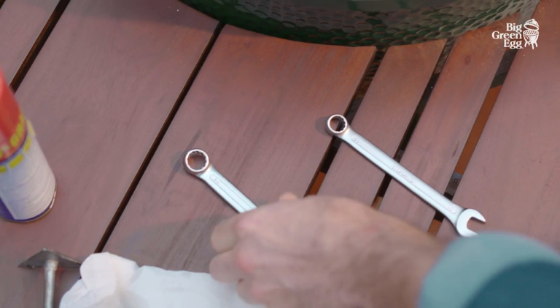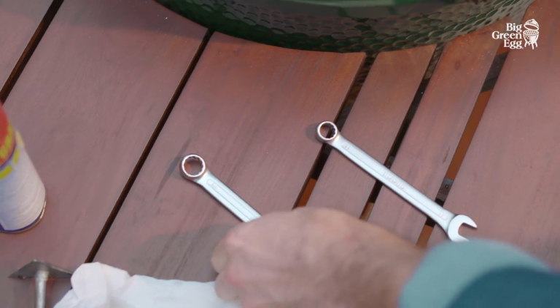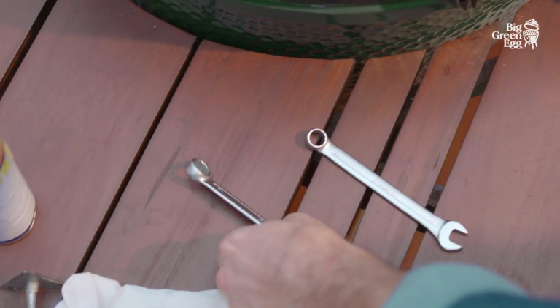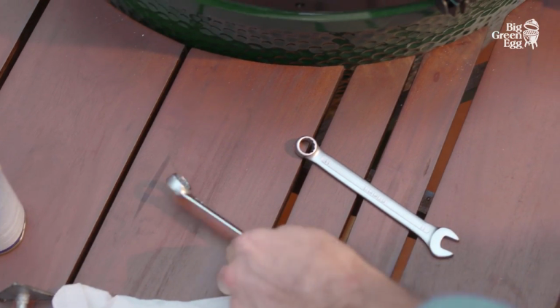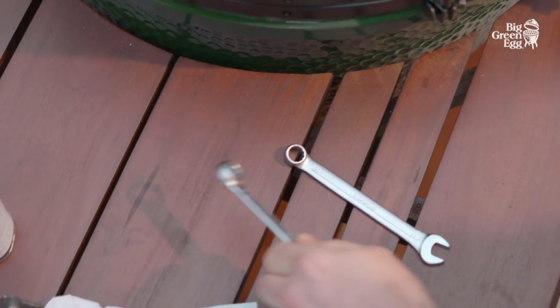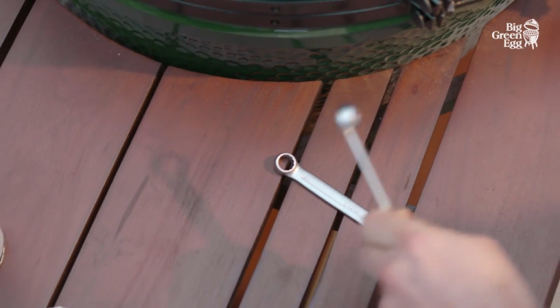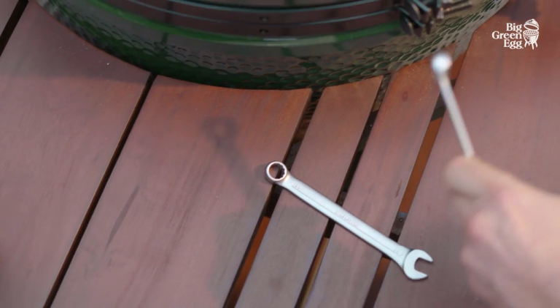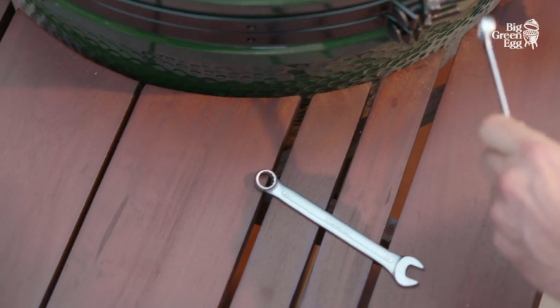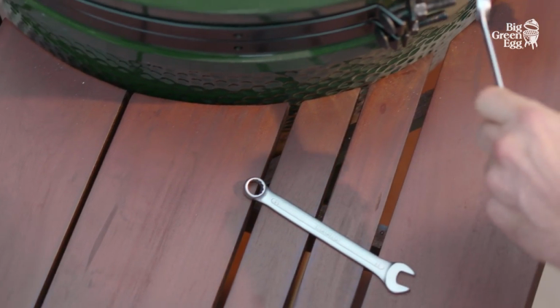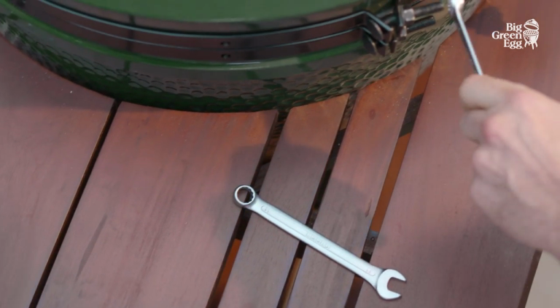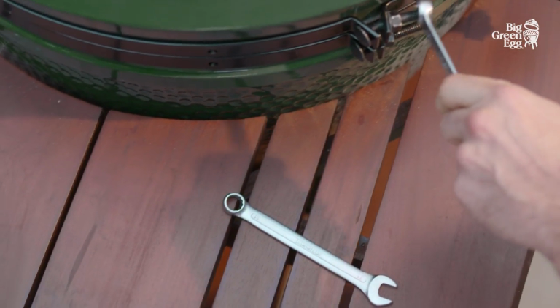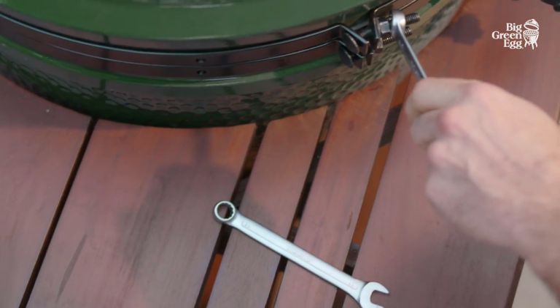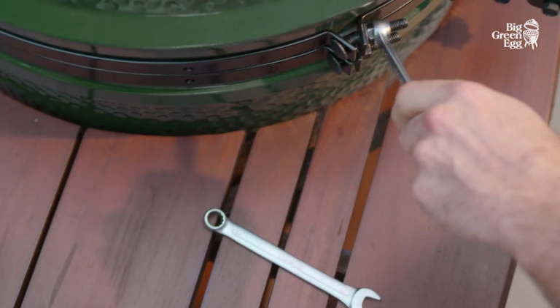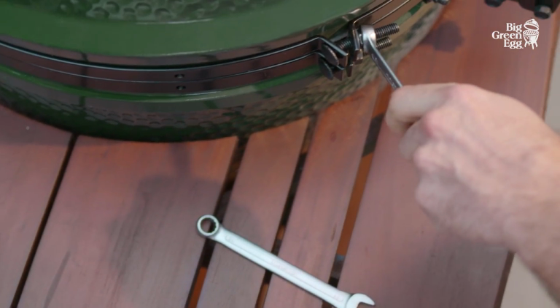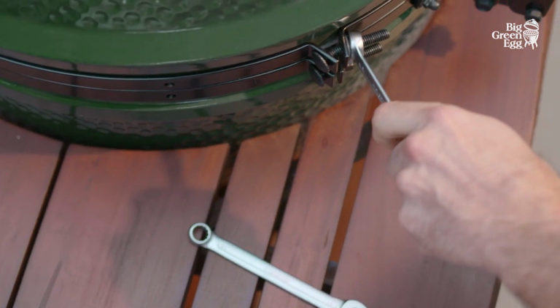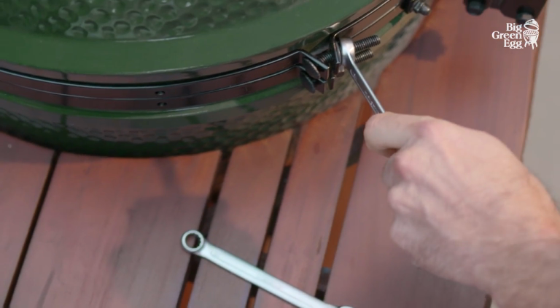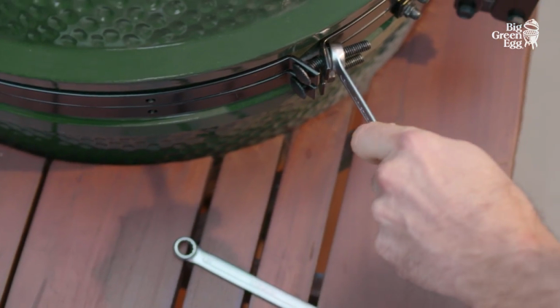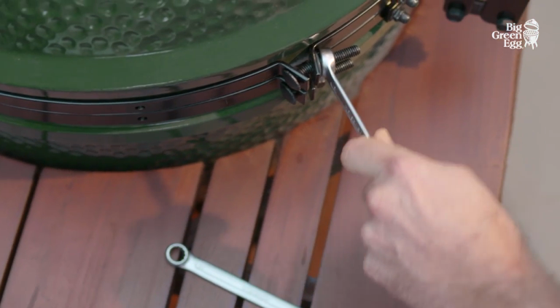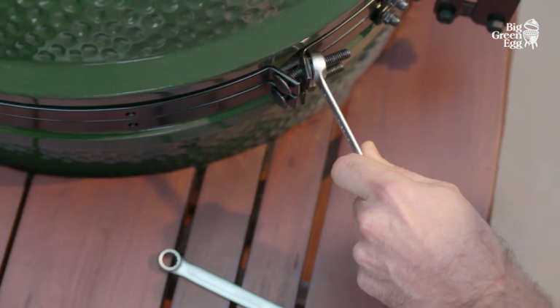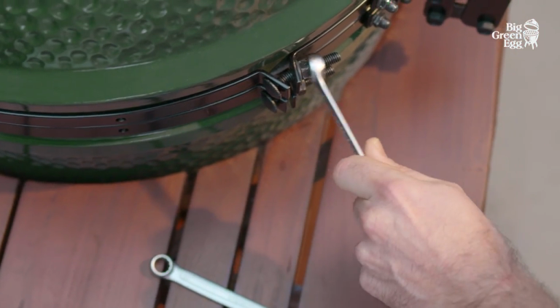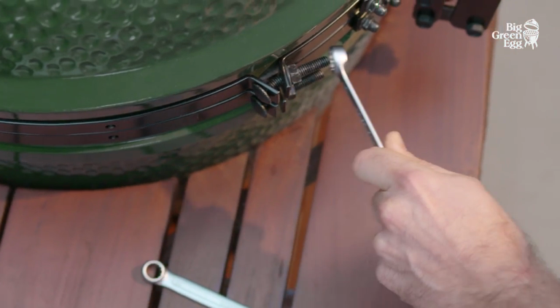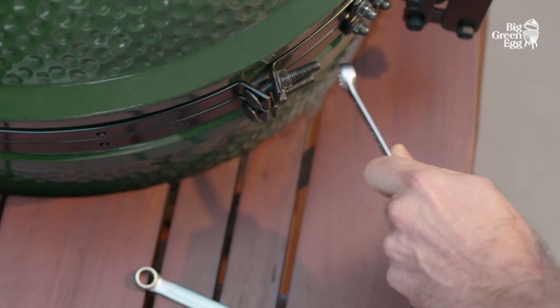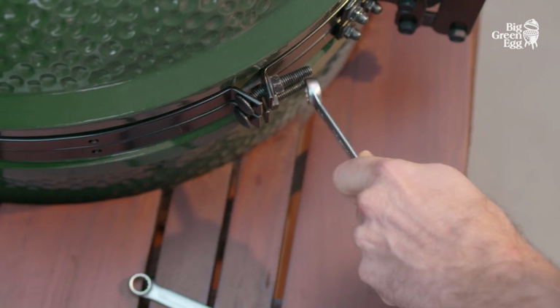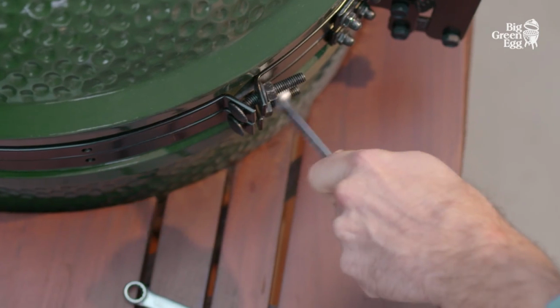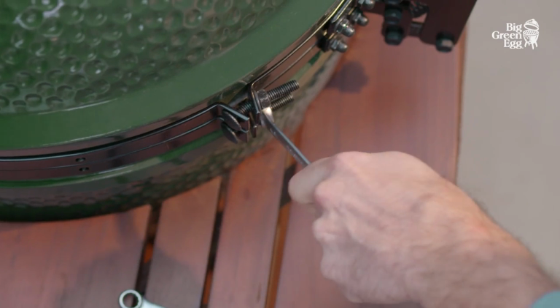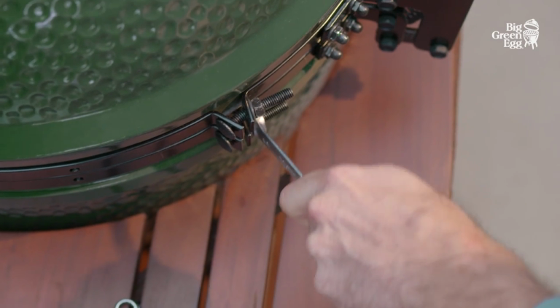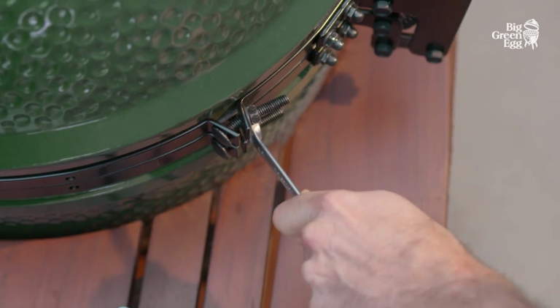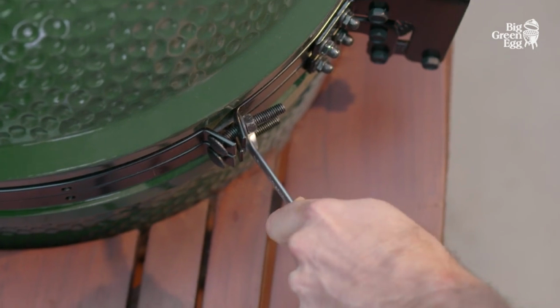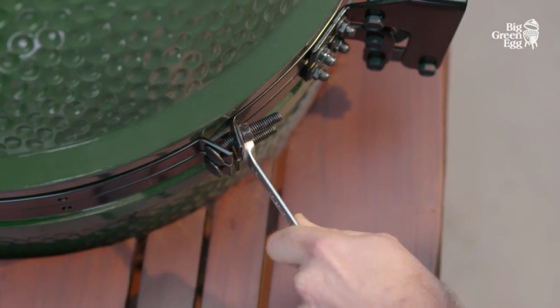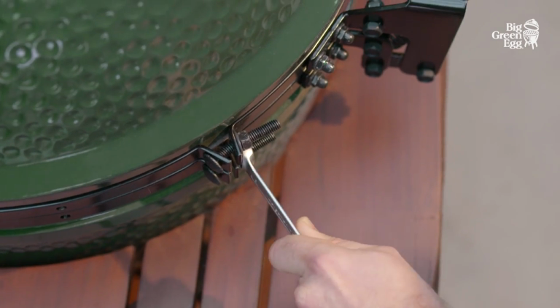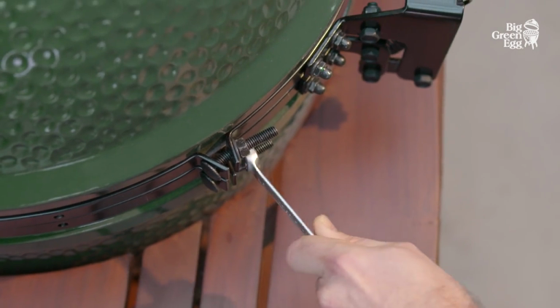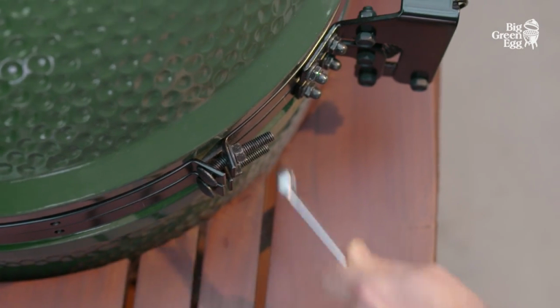Turn the long bolts on the hinges tightly. They will then curve slightly — they're supposed to be like that.